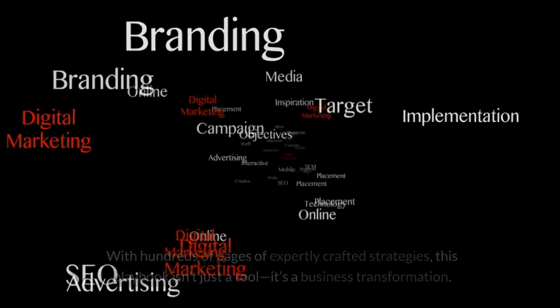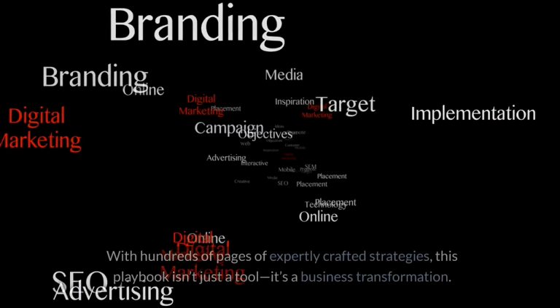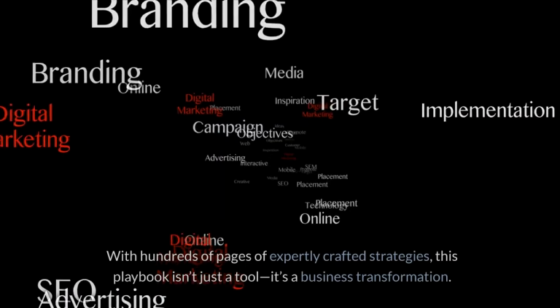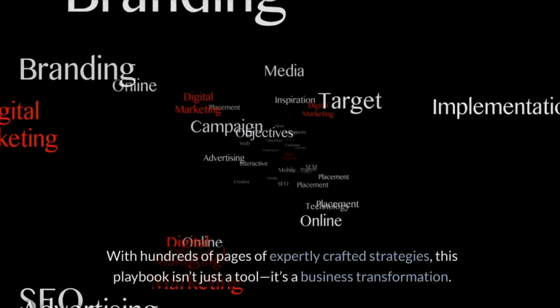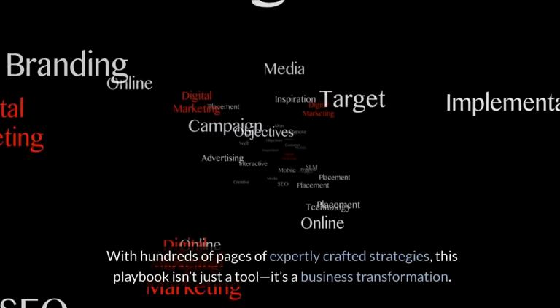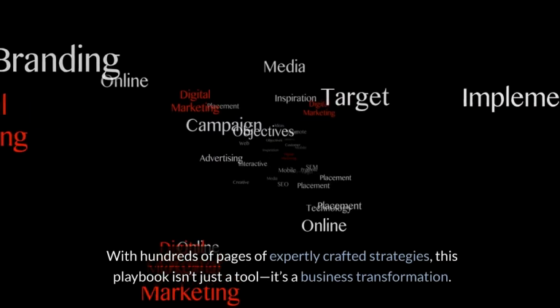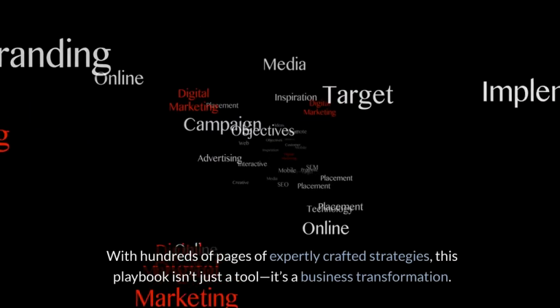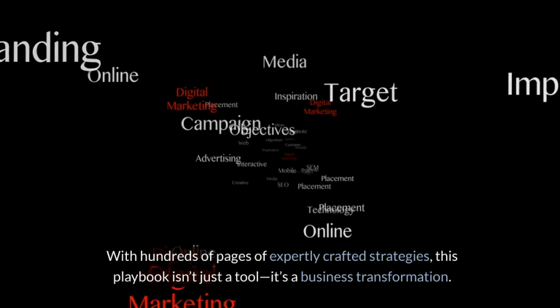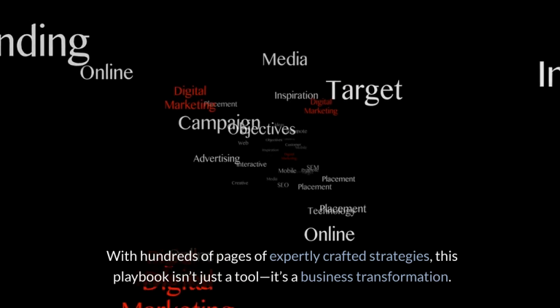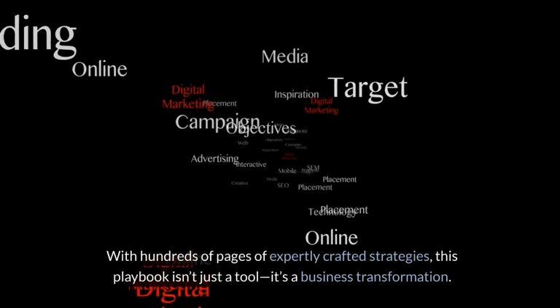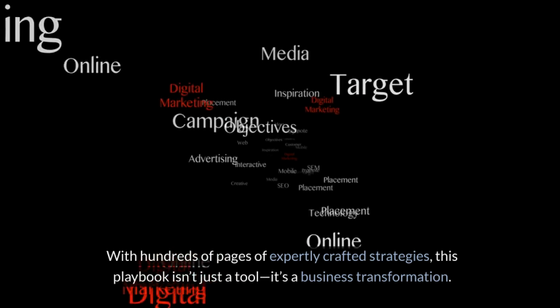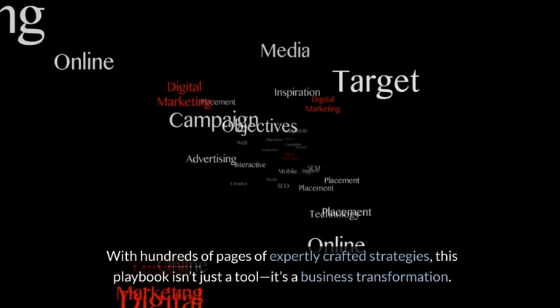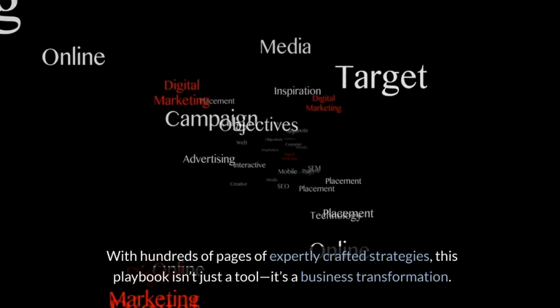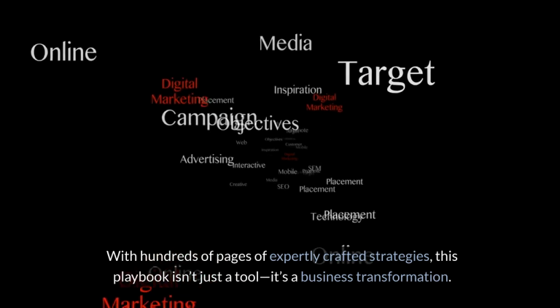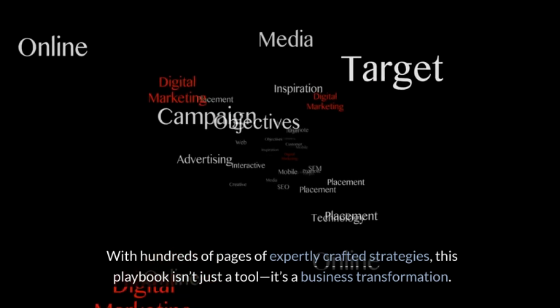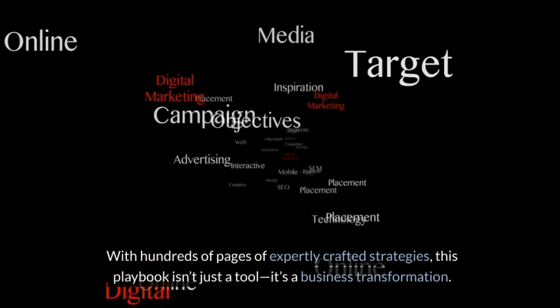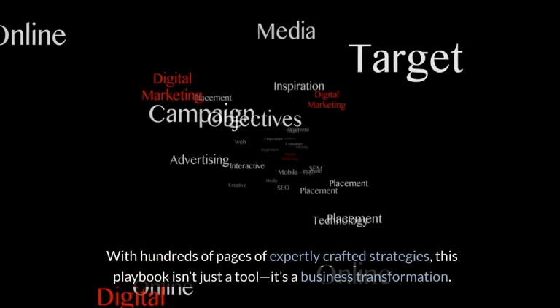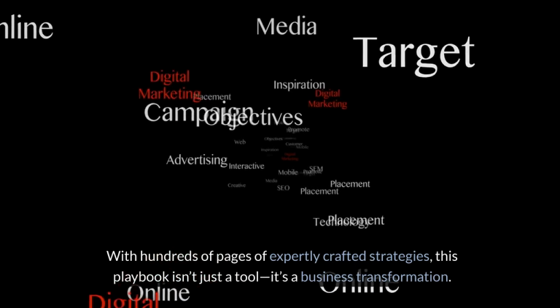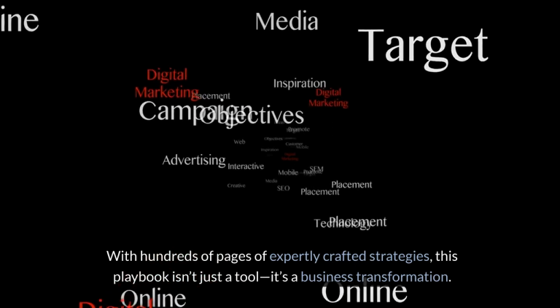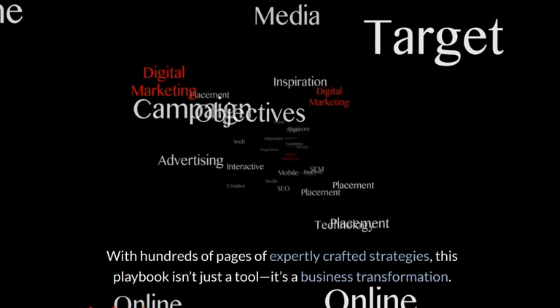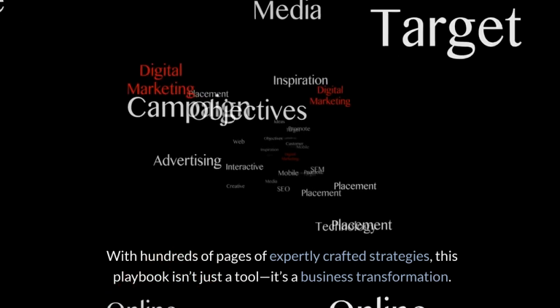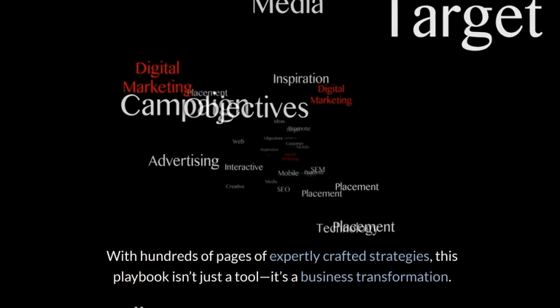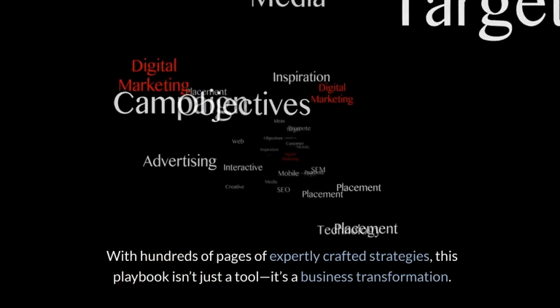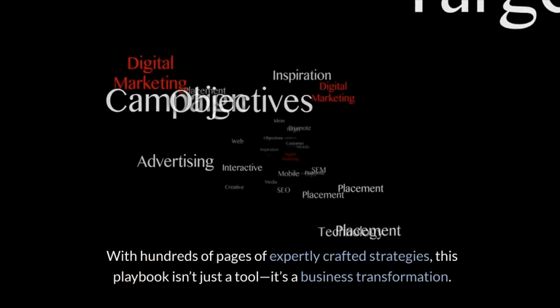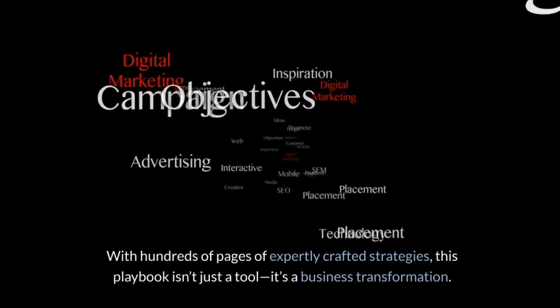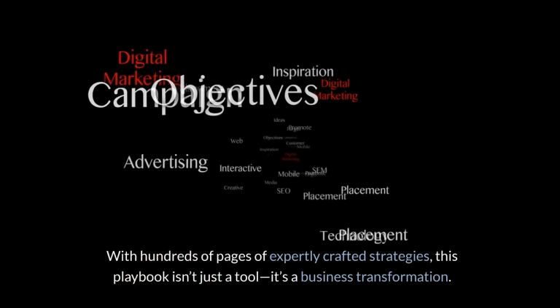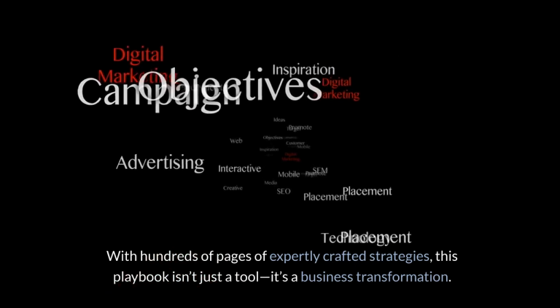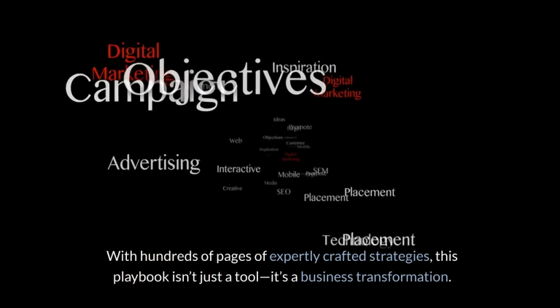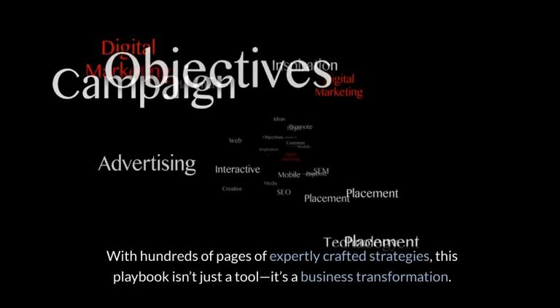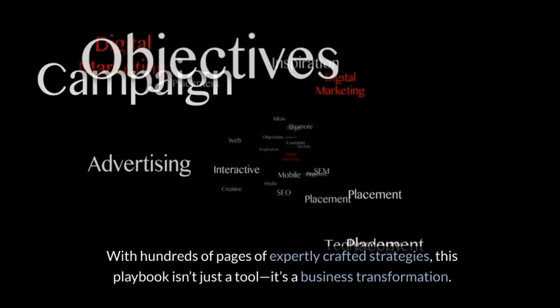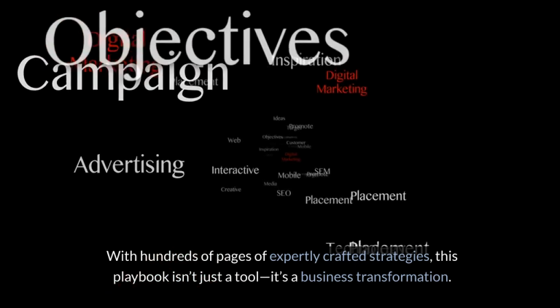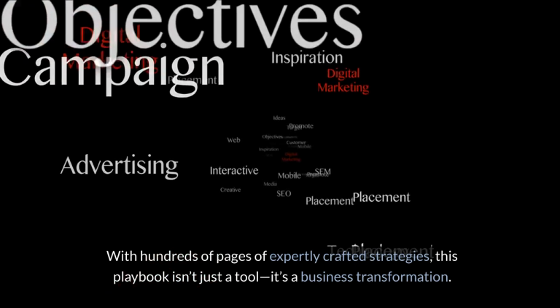With hundreds of pages of expertly crafted strategies, this Playbook isn't just a tool — it's a business transformation.